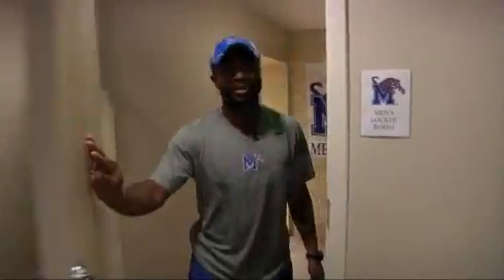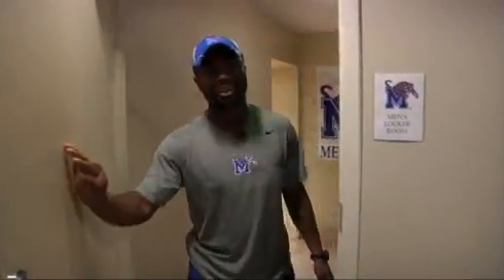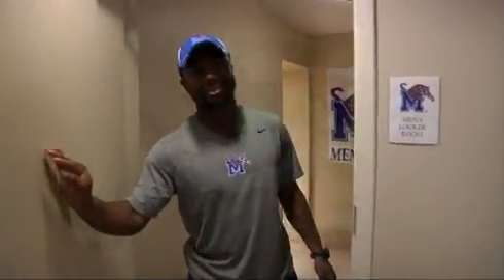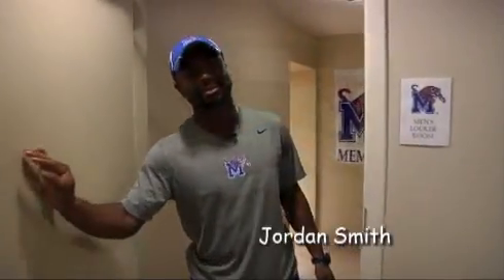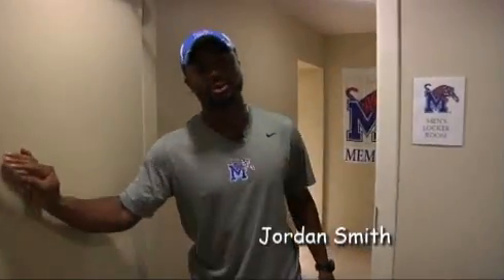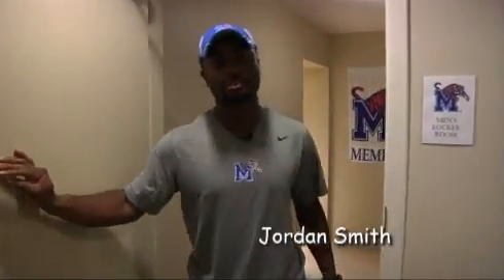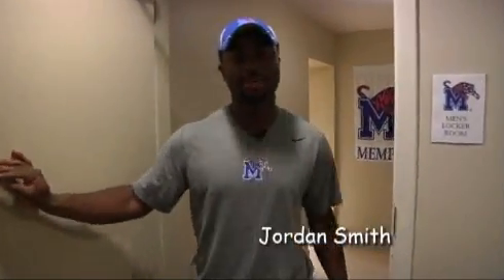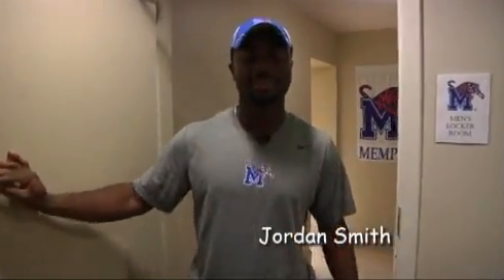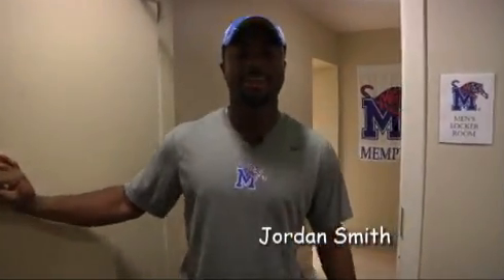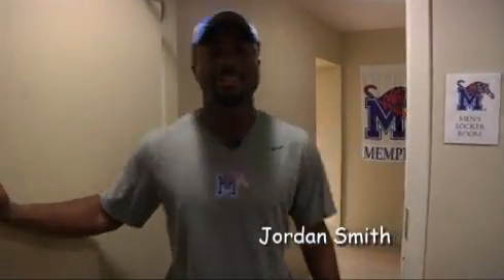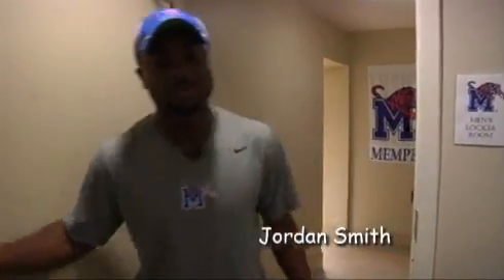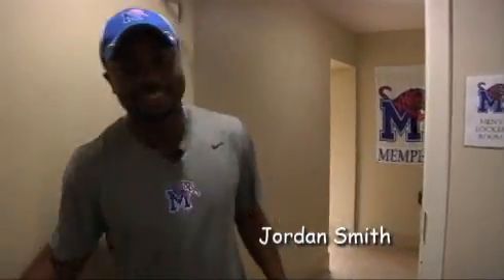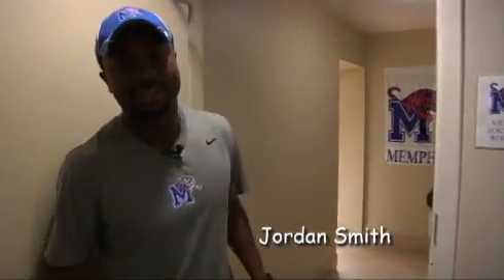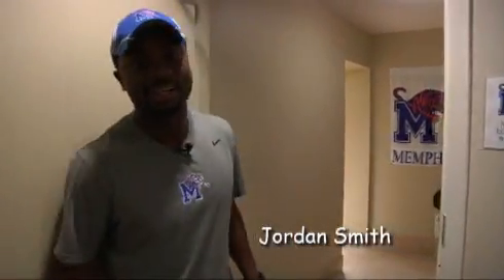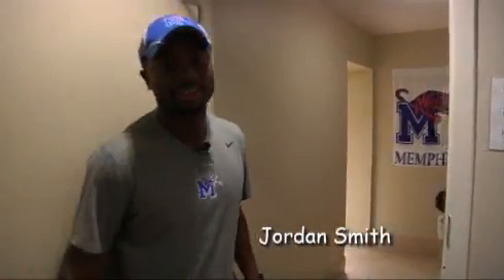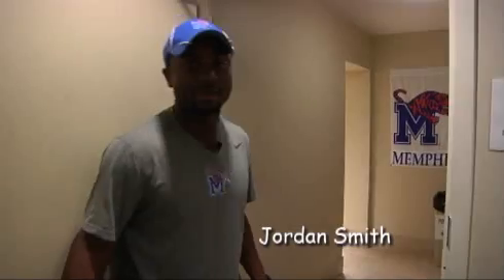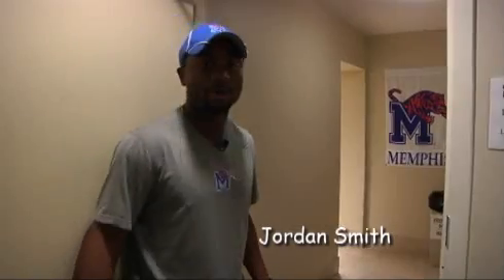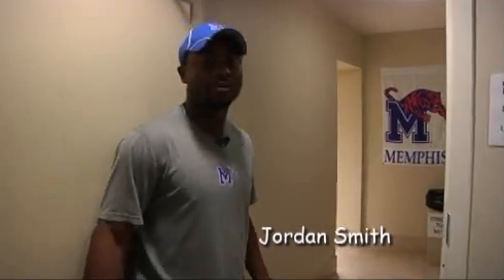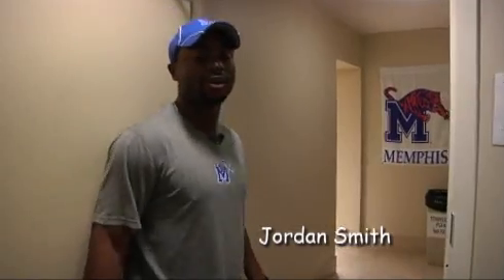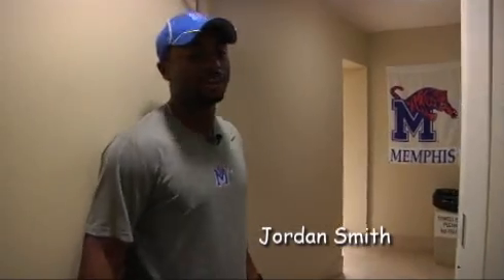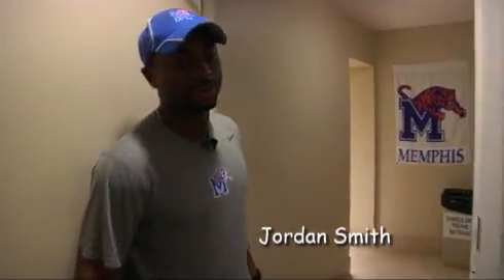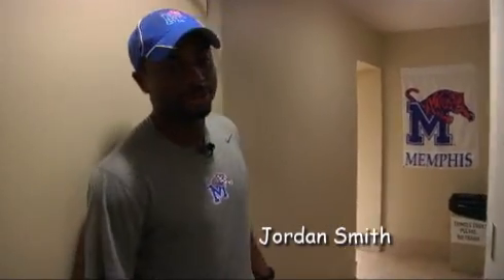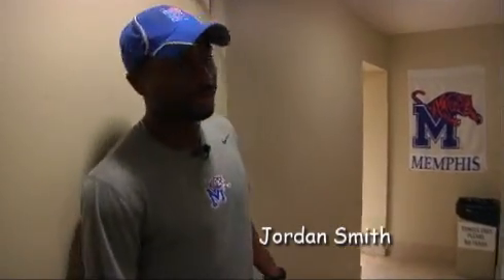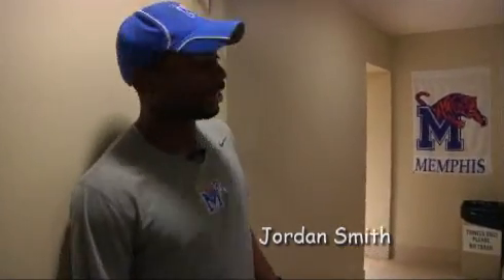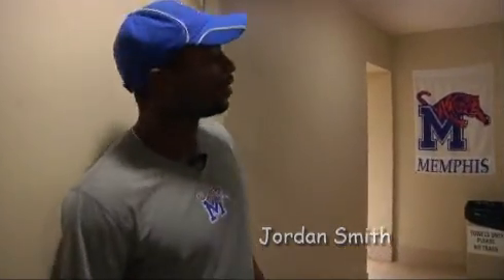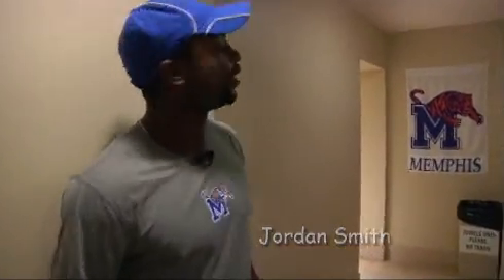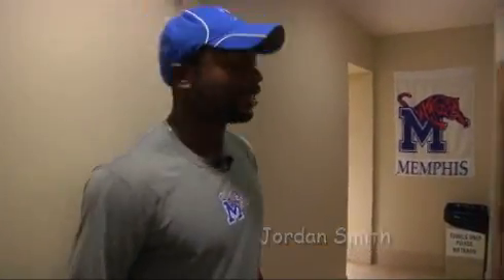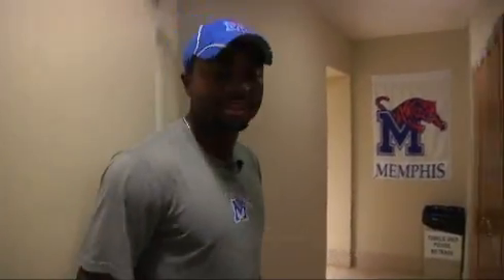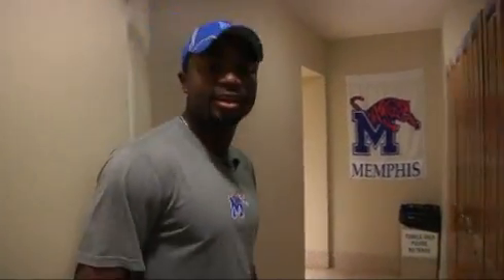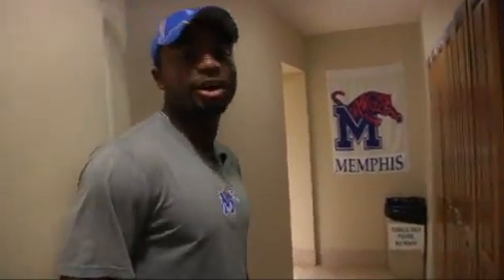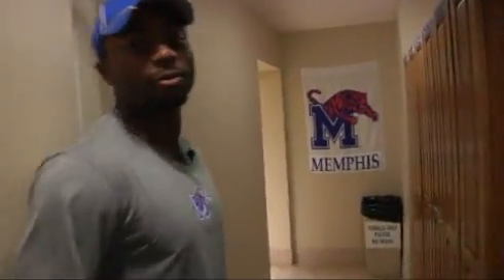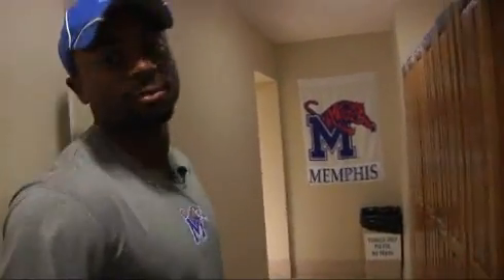Hey, I'm Jordan Smith. Just want to take you guys to another part of our crib right here — the locker room.